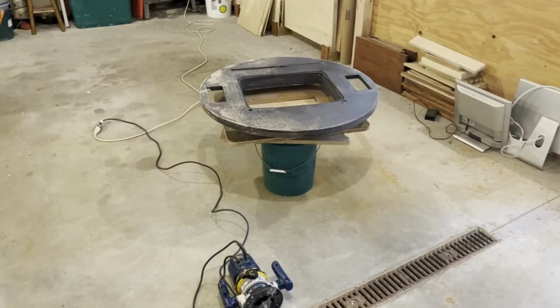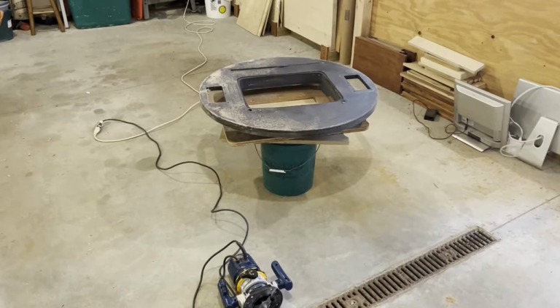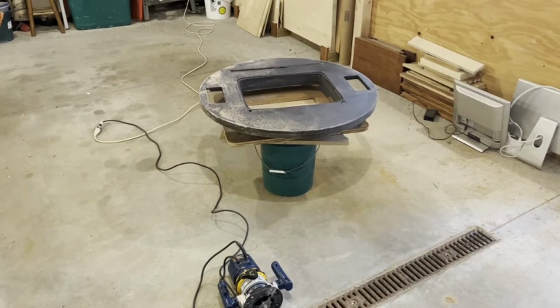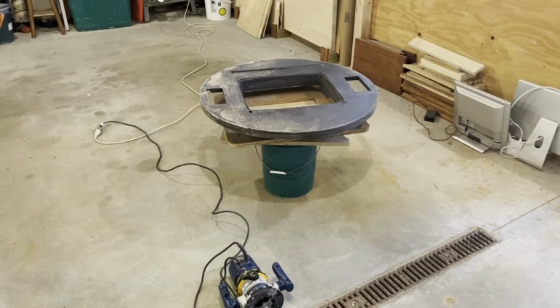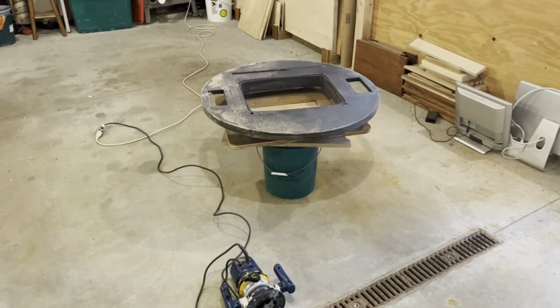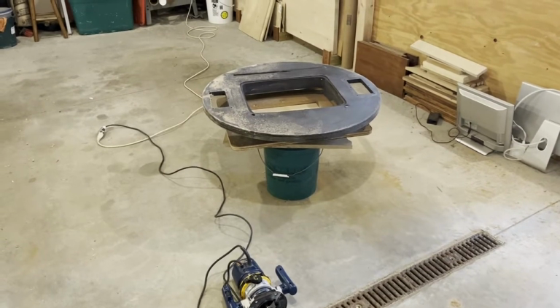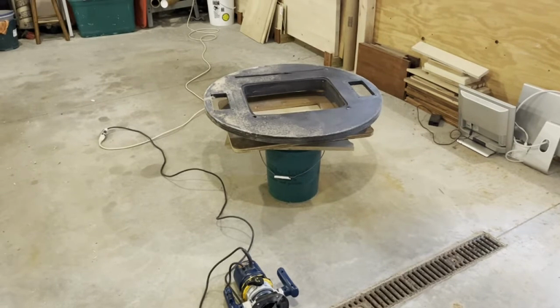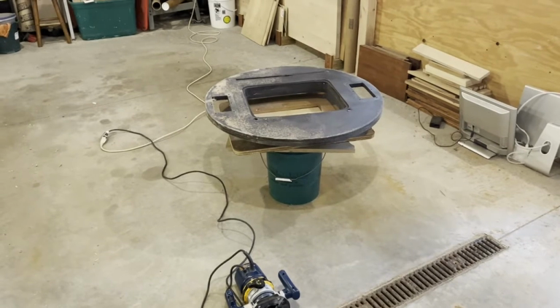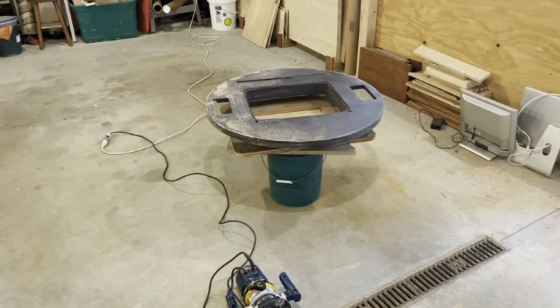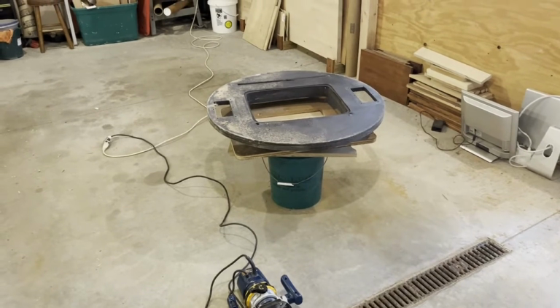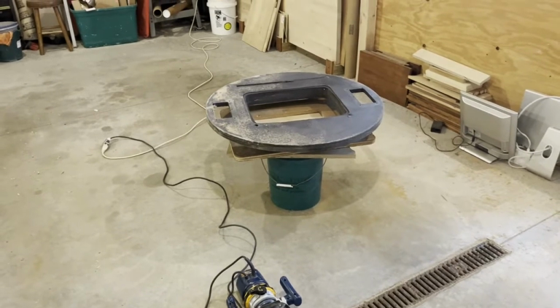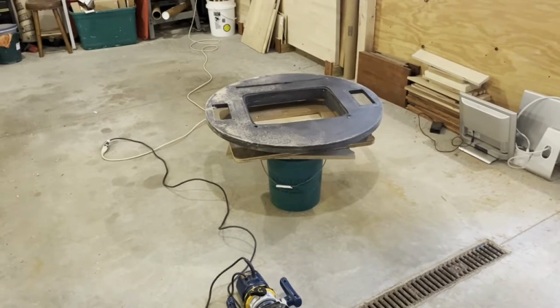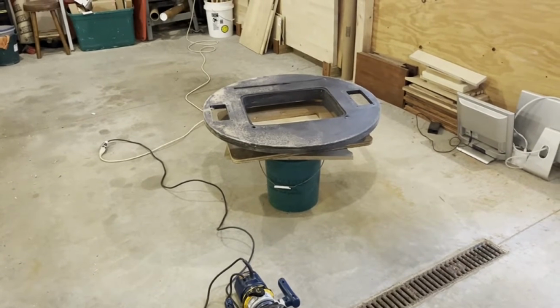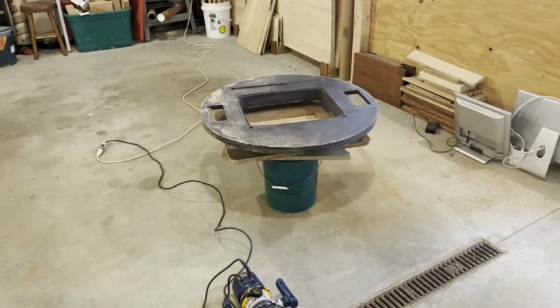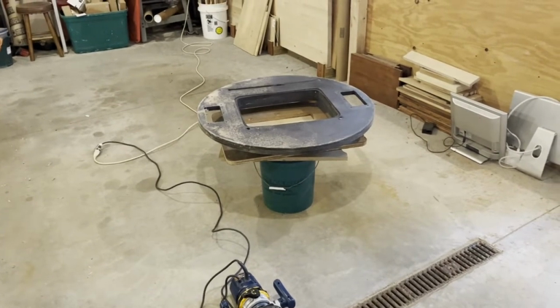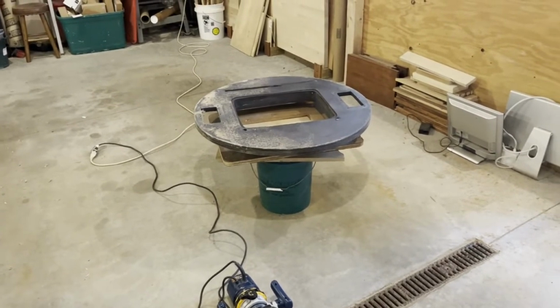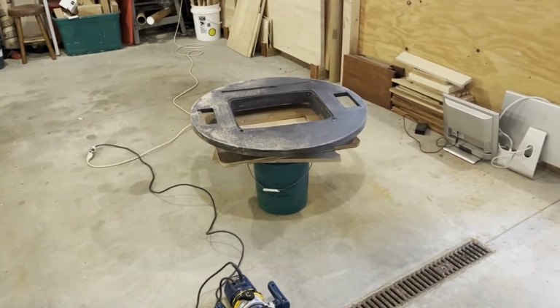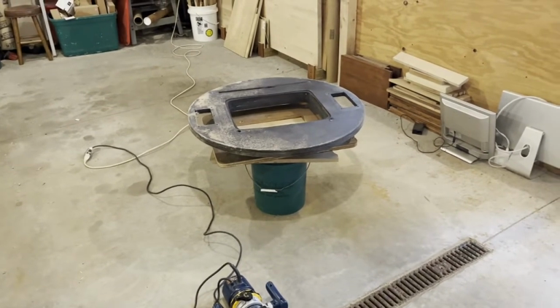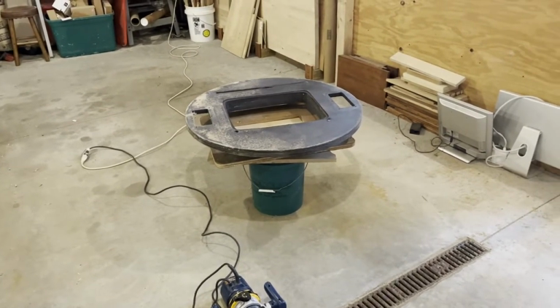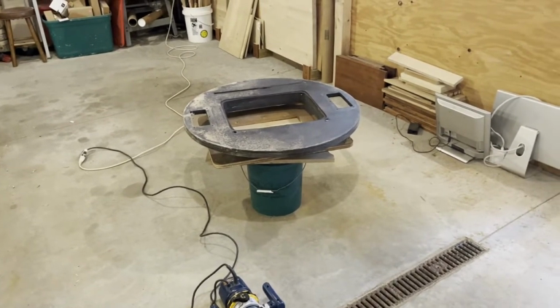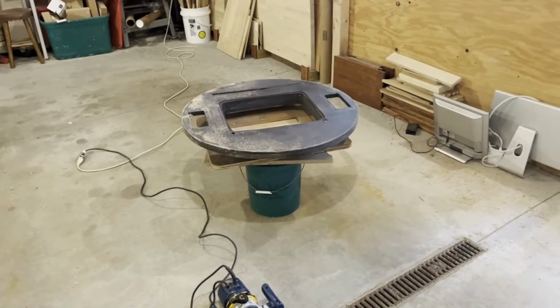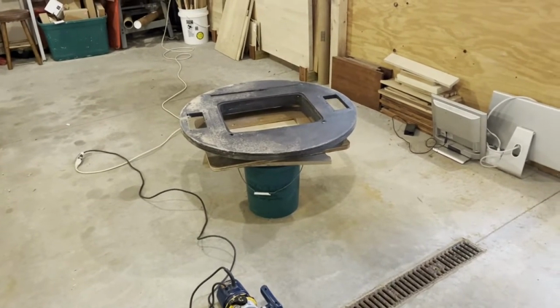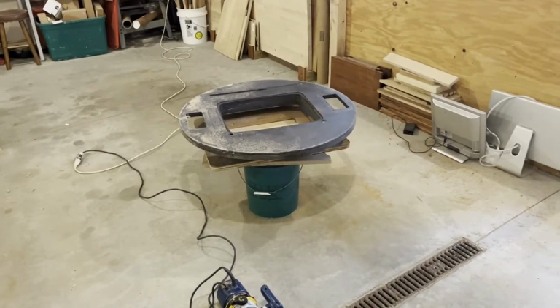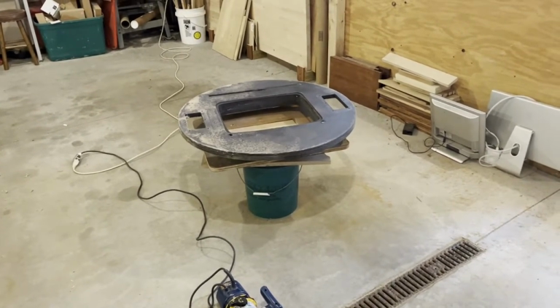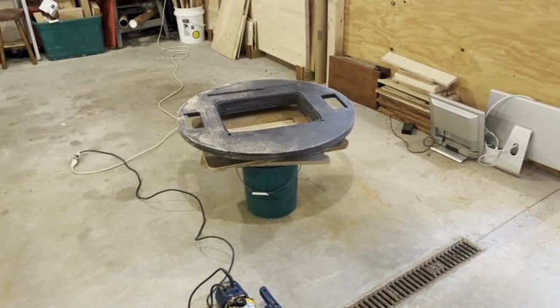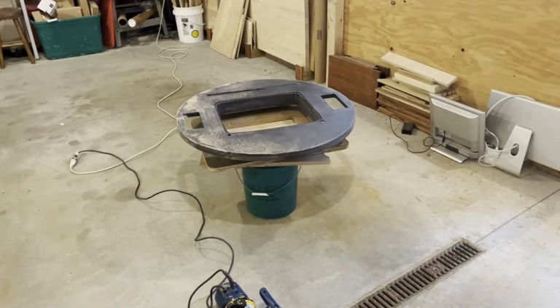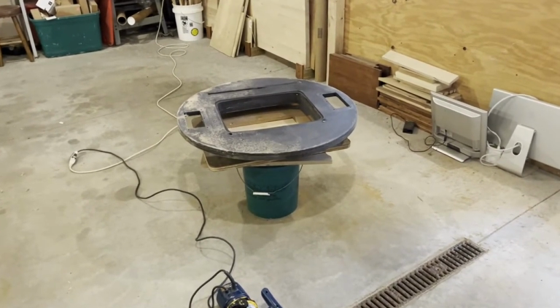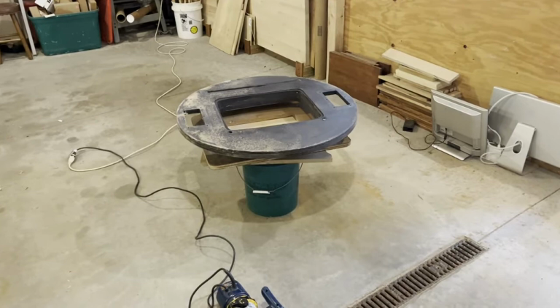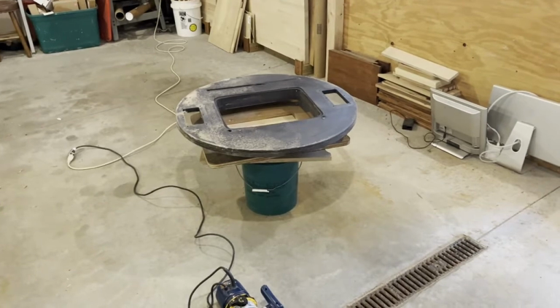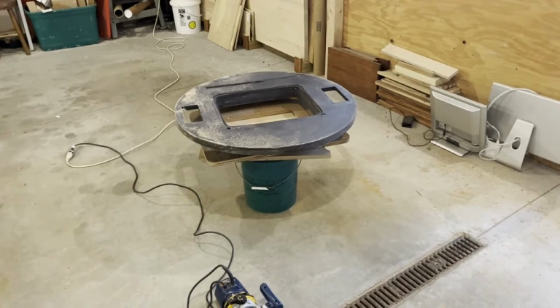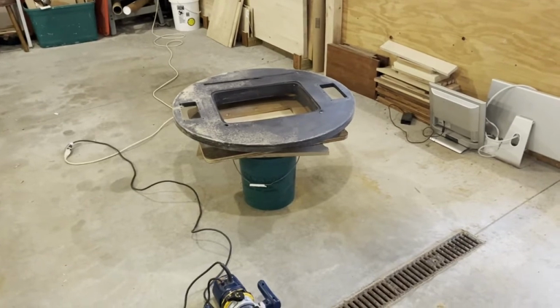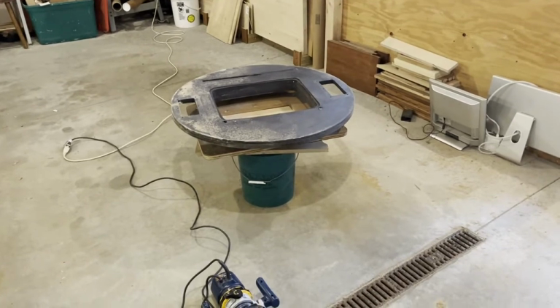Welcome to Pinball Mayhem. This is Ed for a quick update on breakout cocktail. It's been a little while — that's because I got stuck.